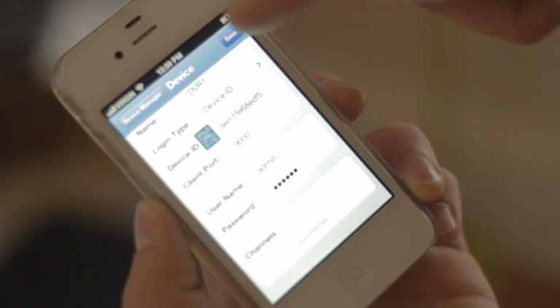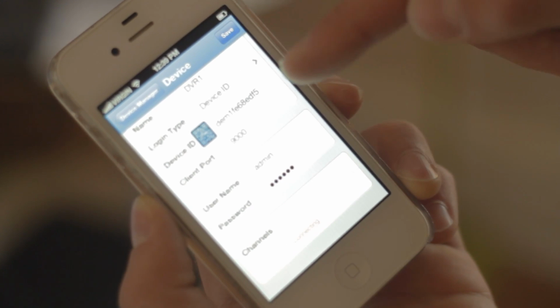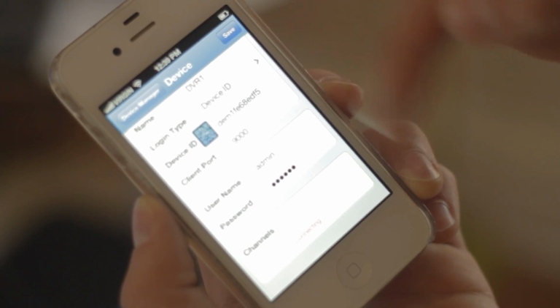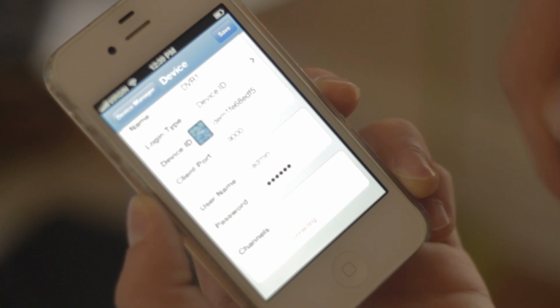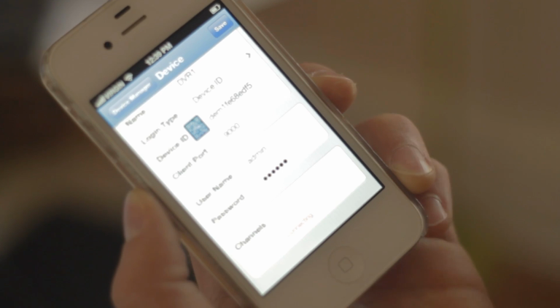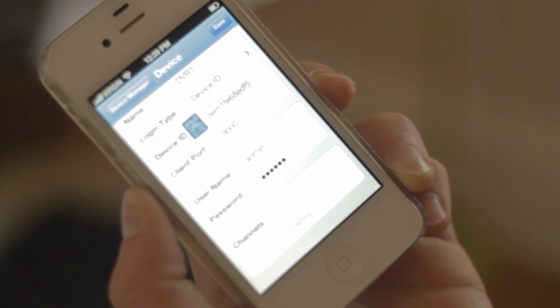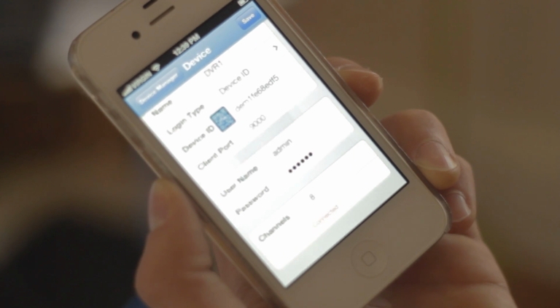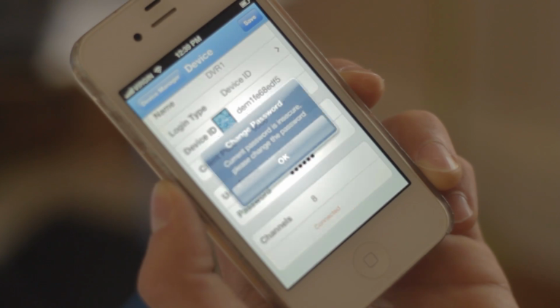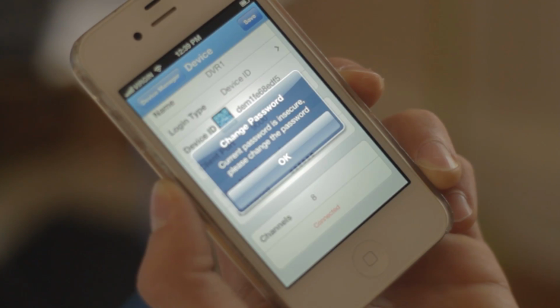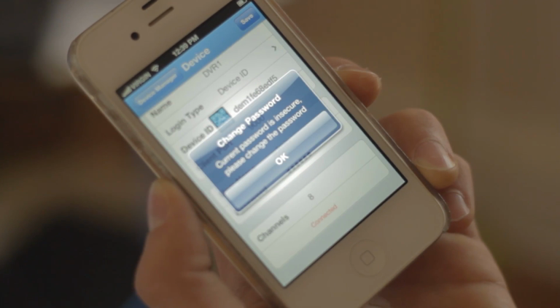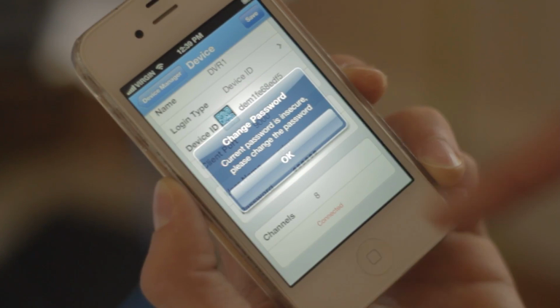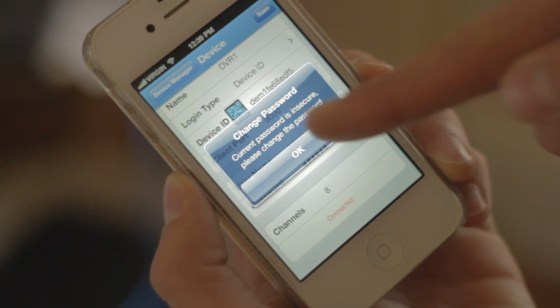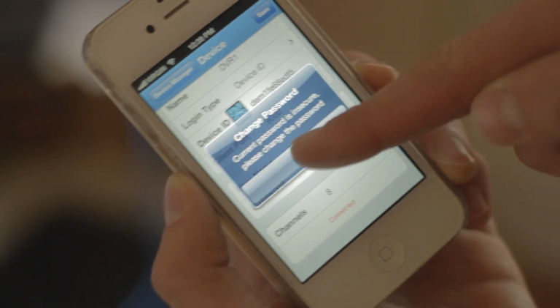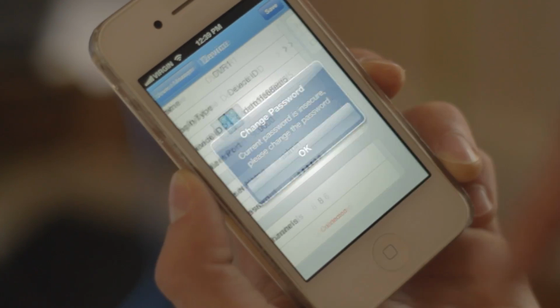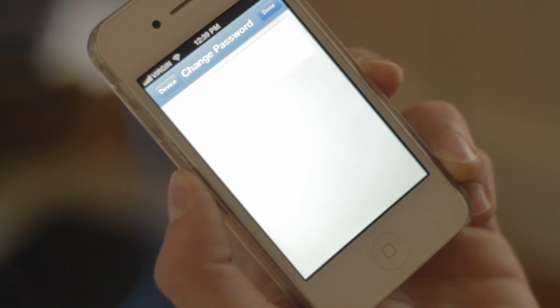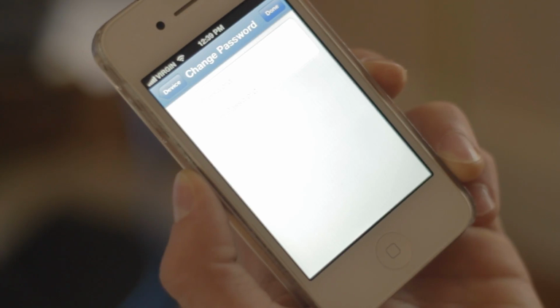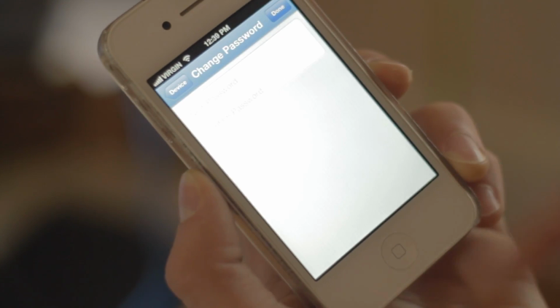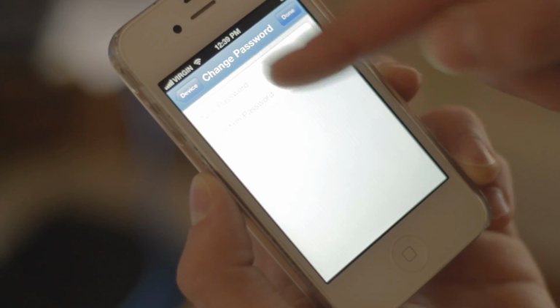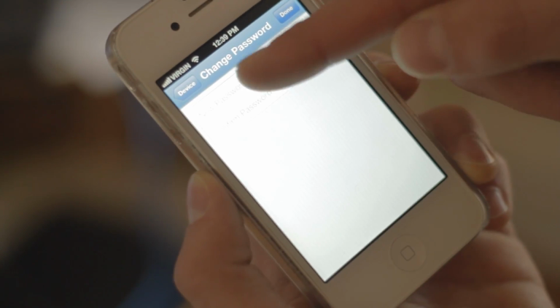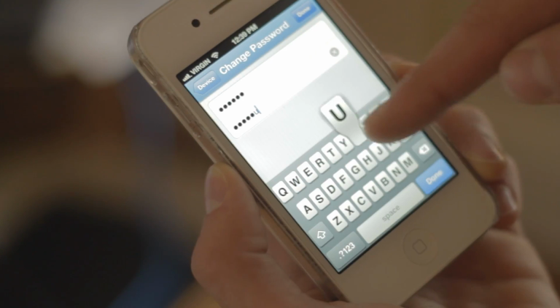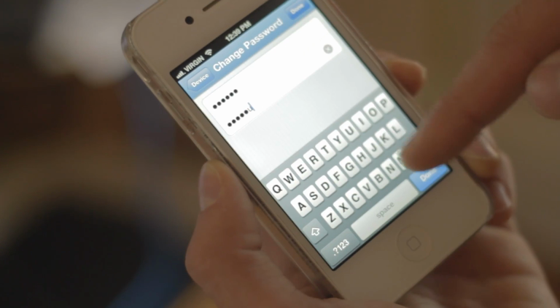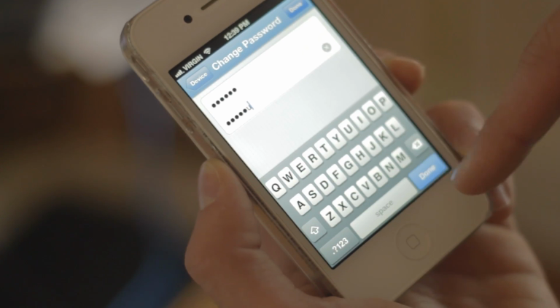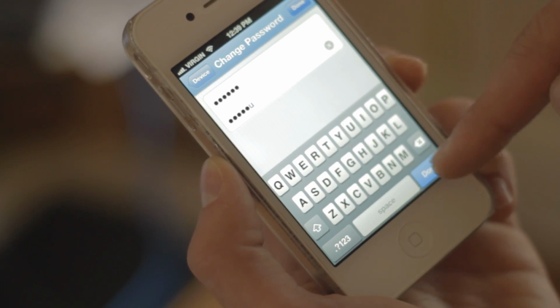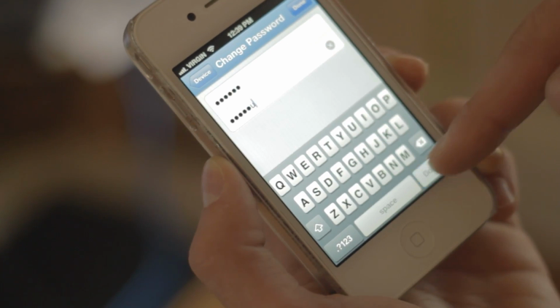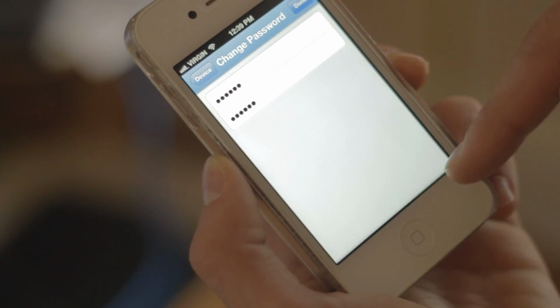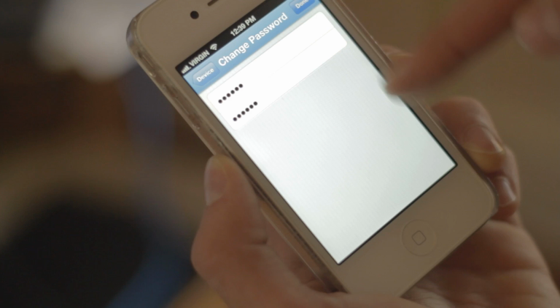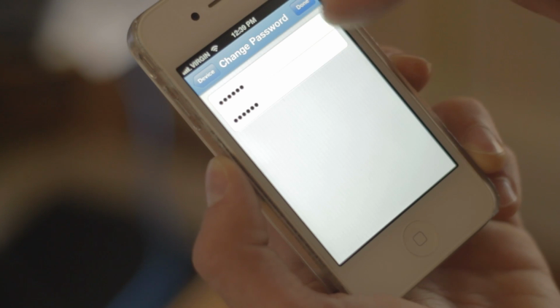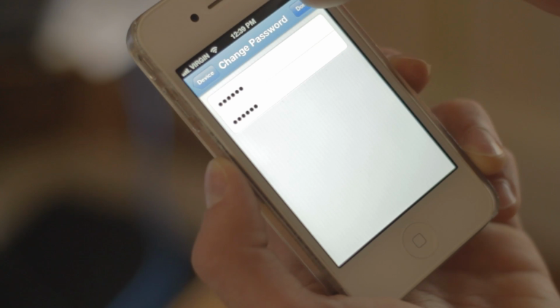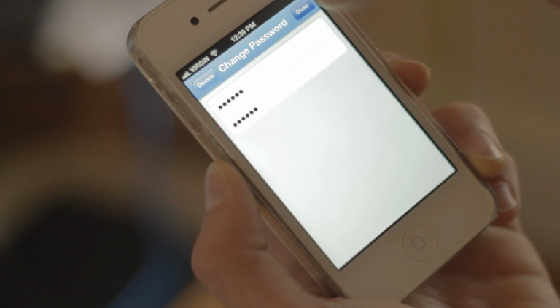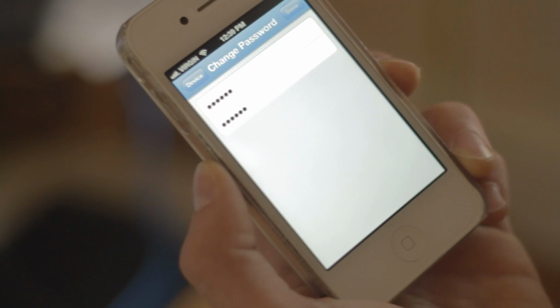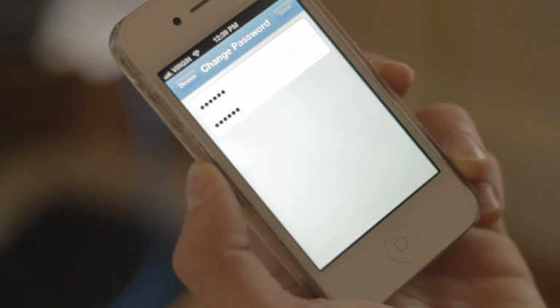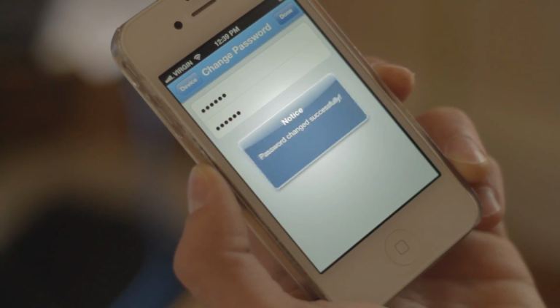If this is the first time connecting, you will be prompted to change the DVR password. Tap OK, and then enter a new password of your choice.